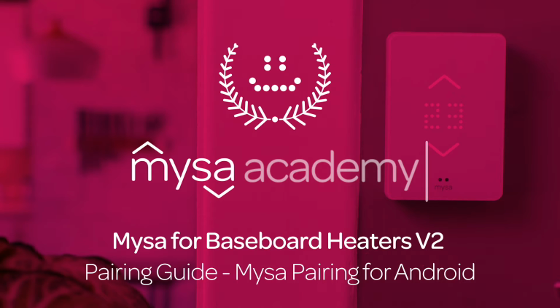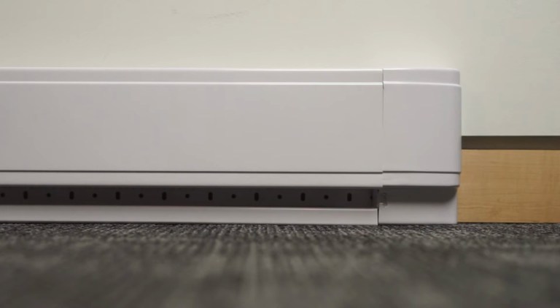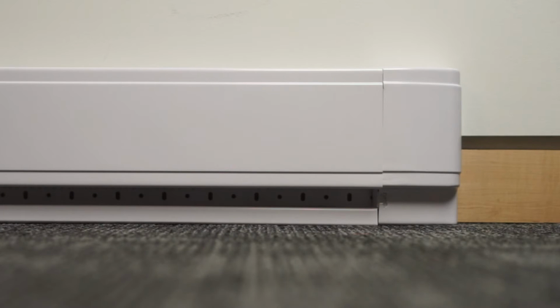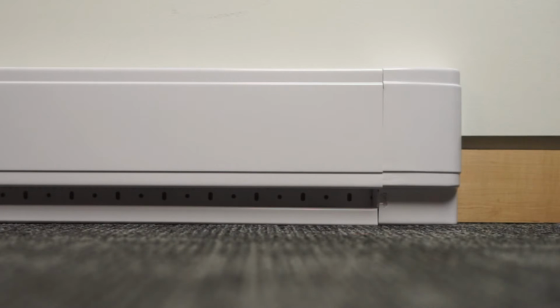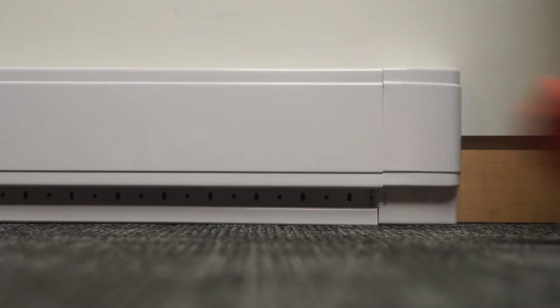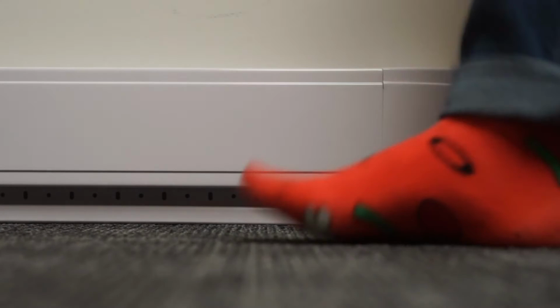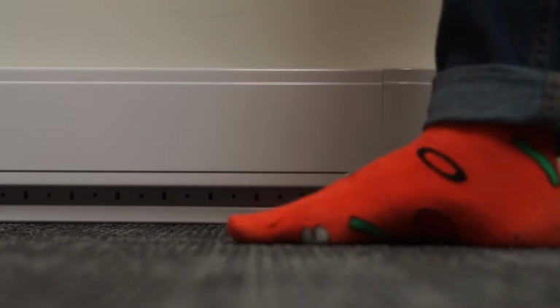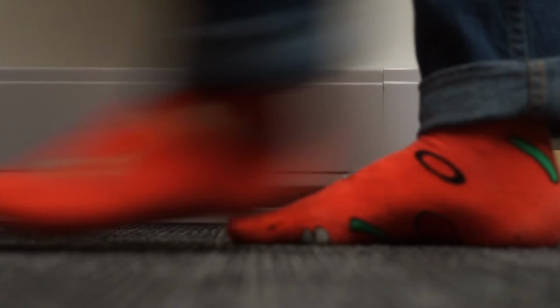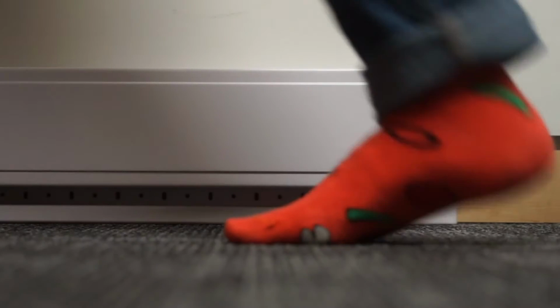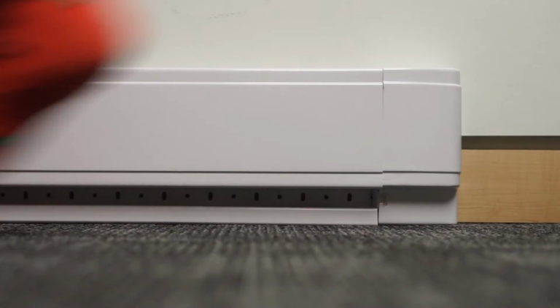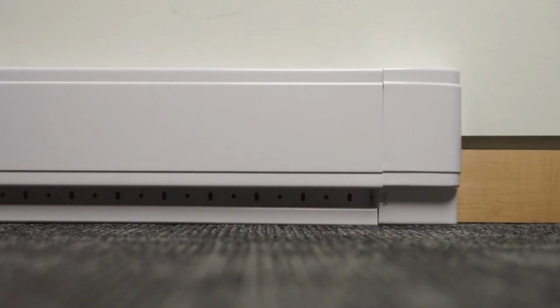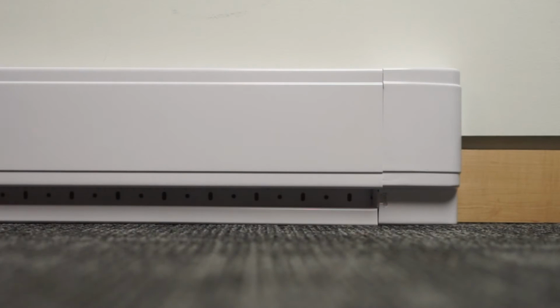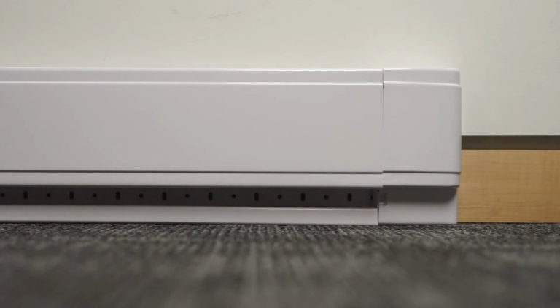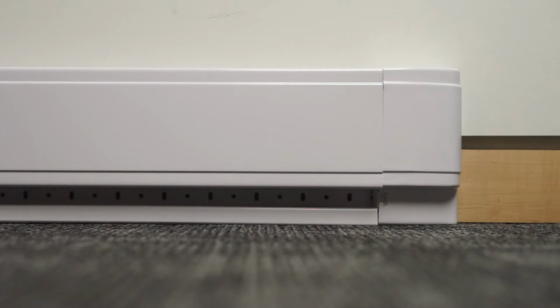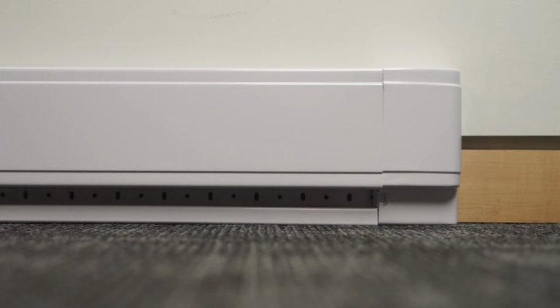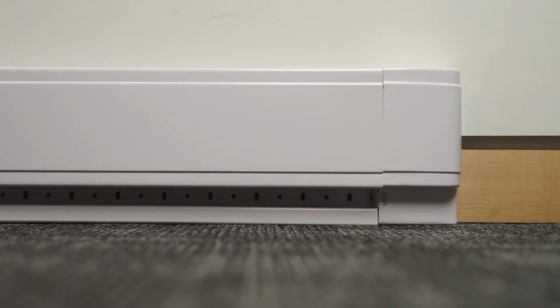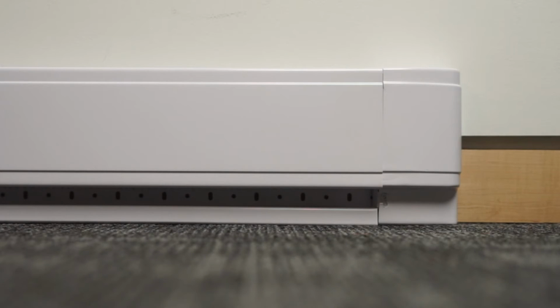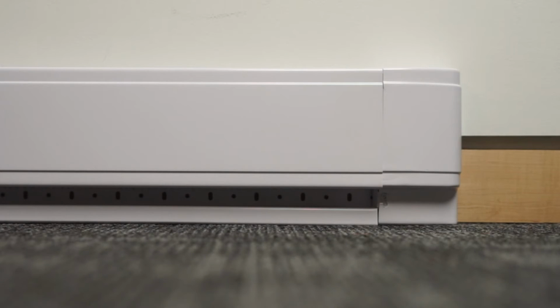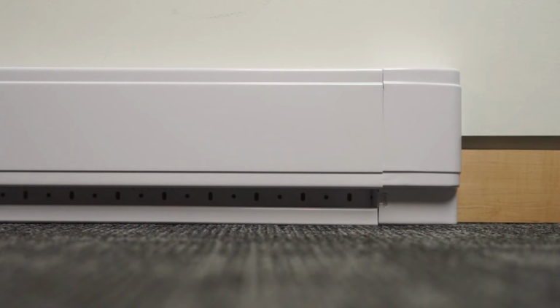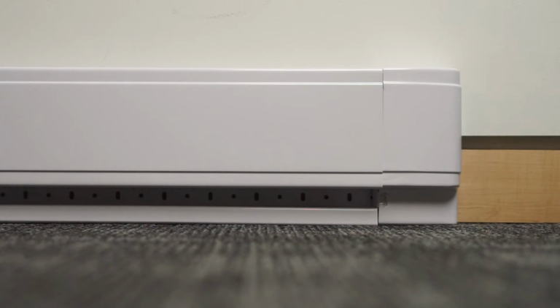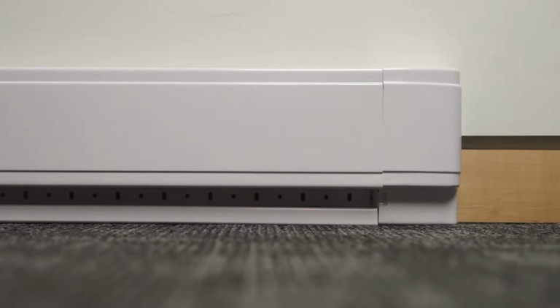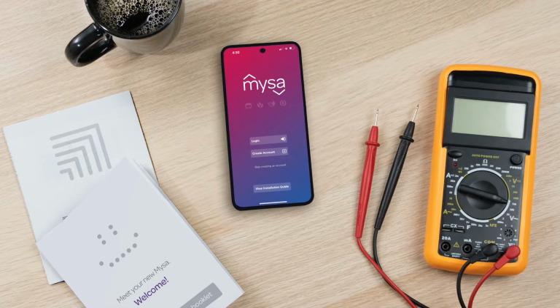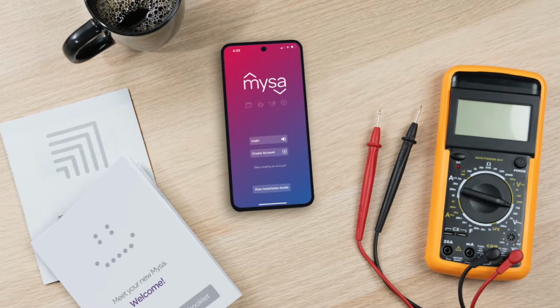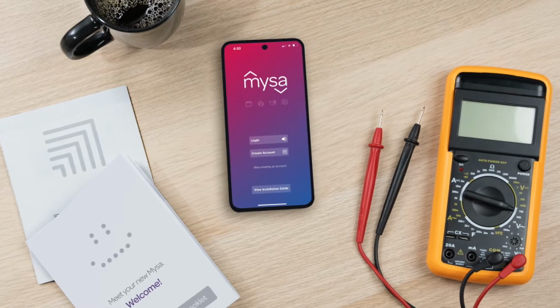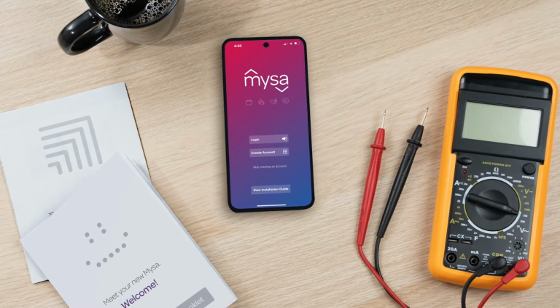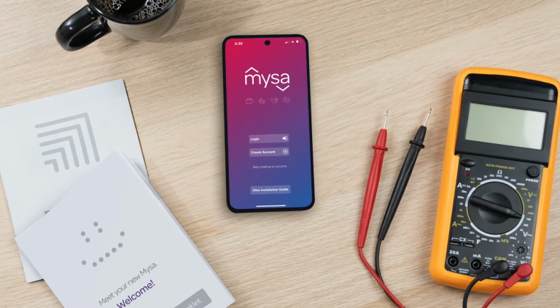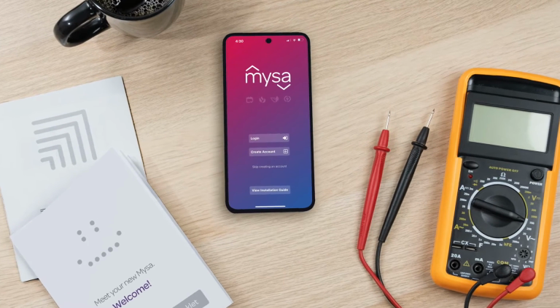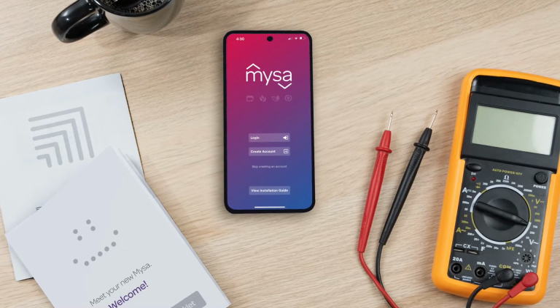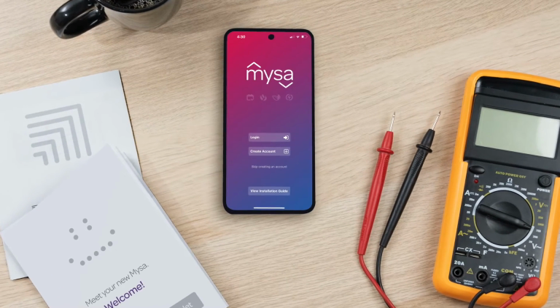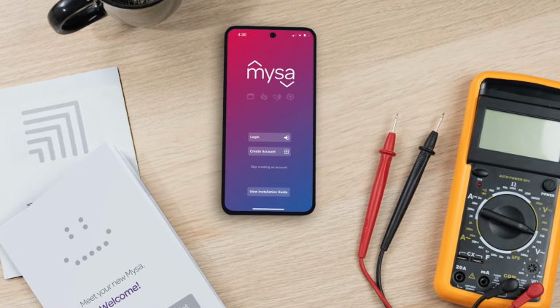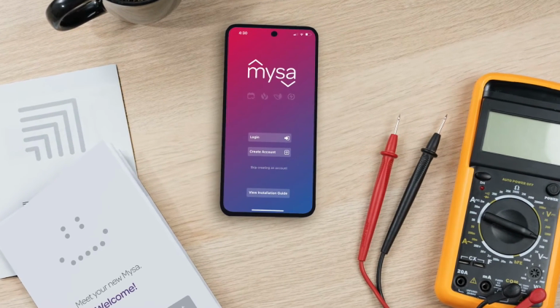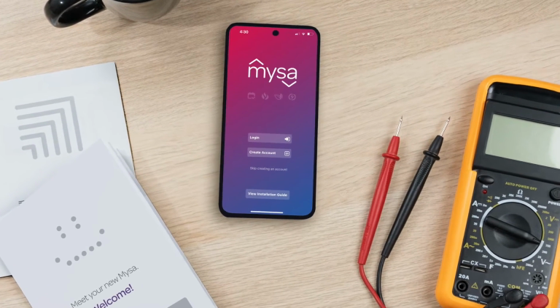Hi there! Today we're reviewing the process for pairing Mesa electric baseboard heaters to your Android smartphone.